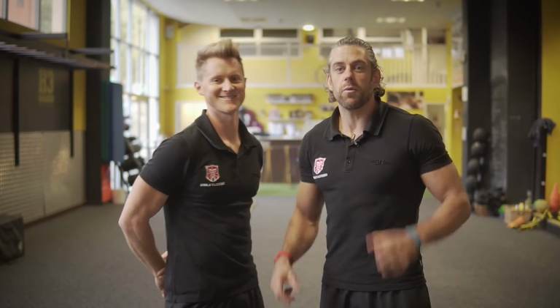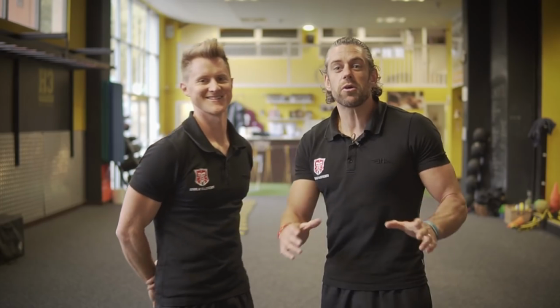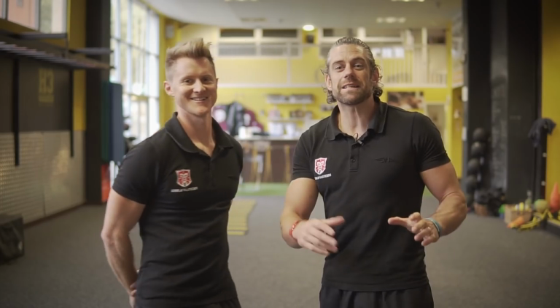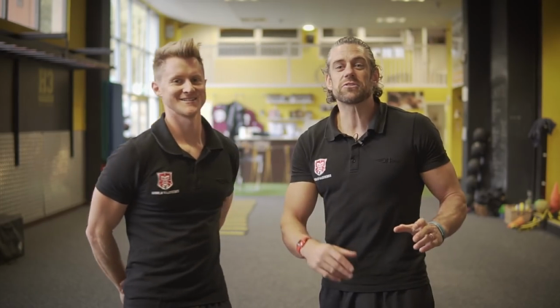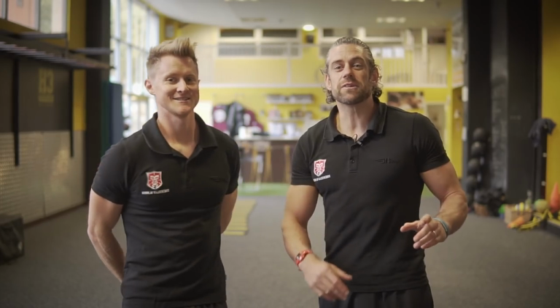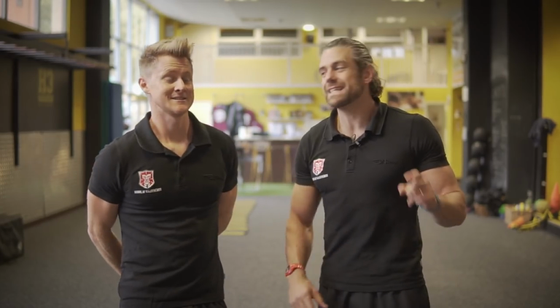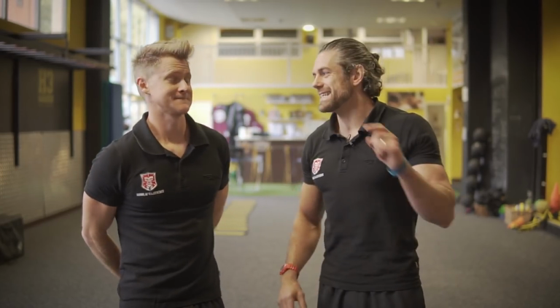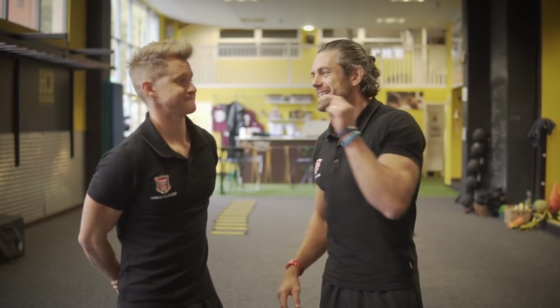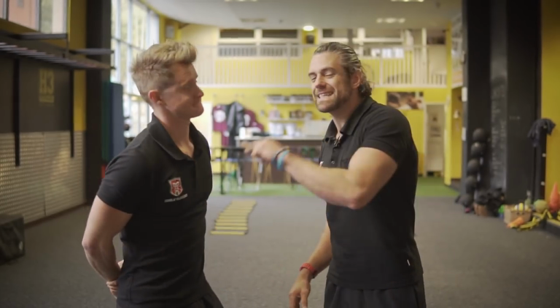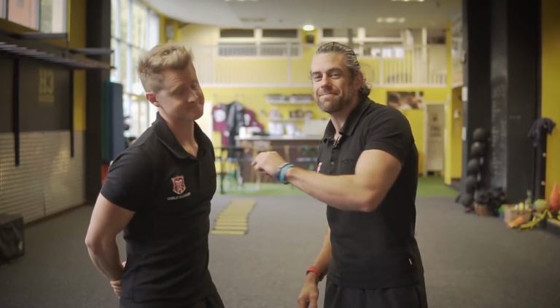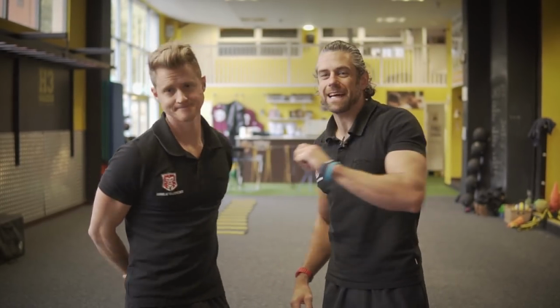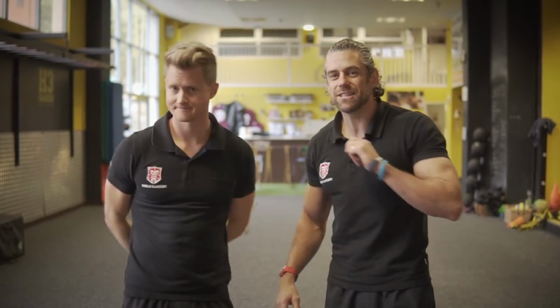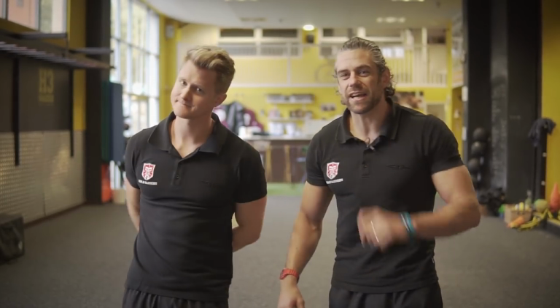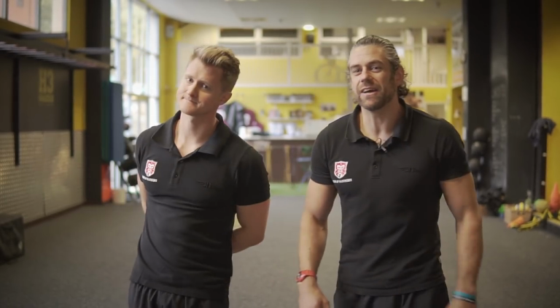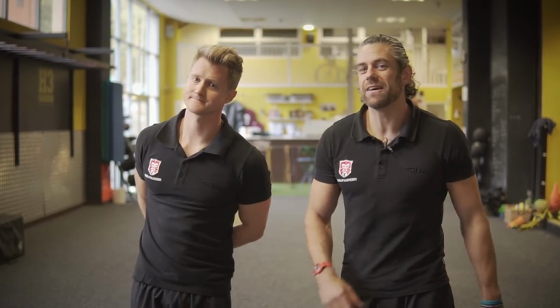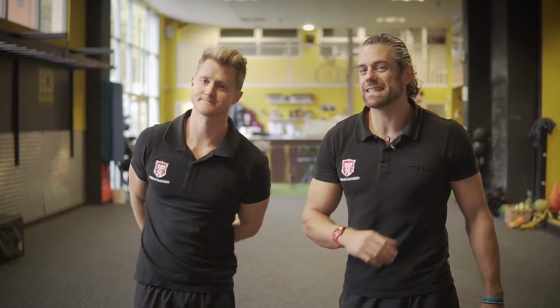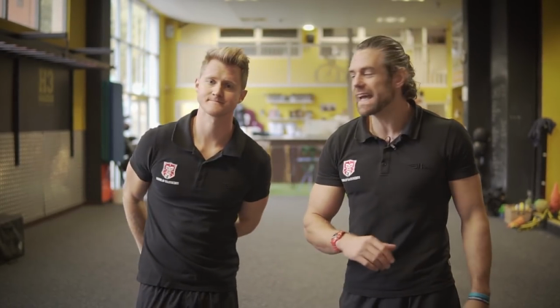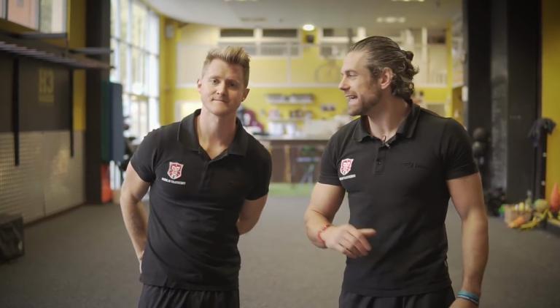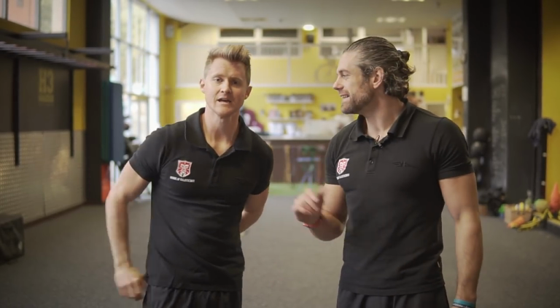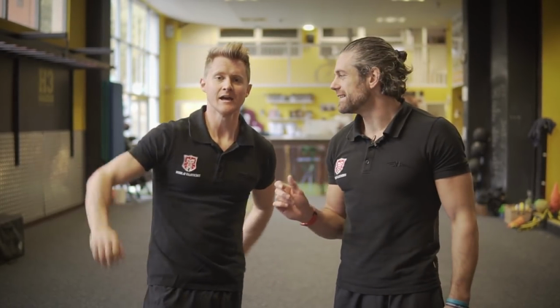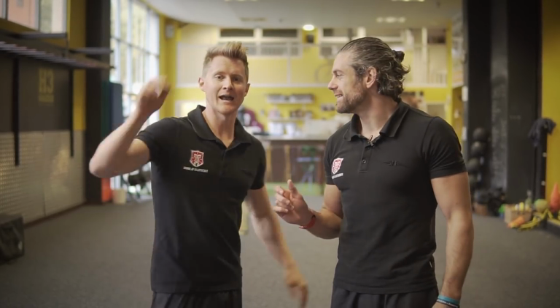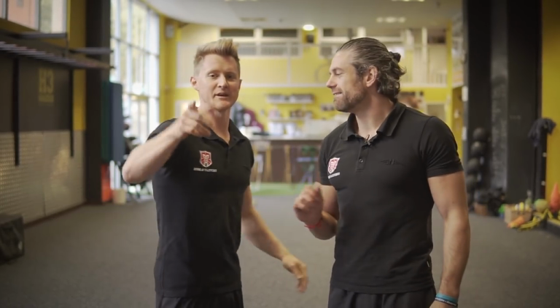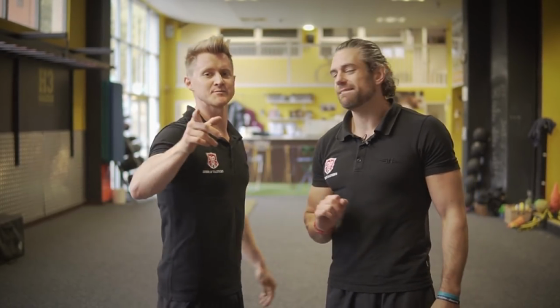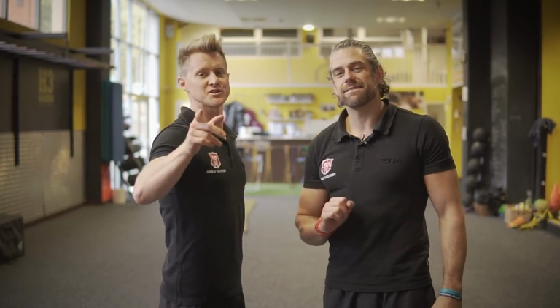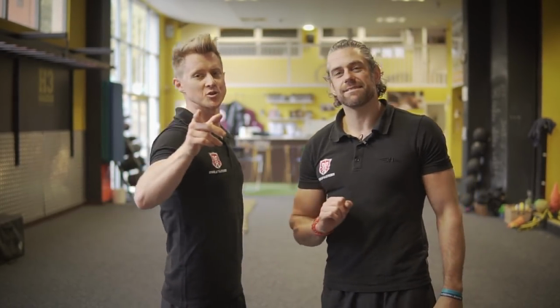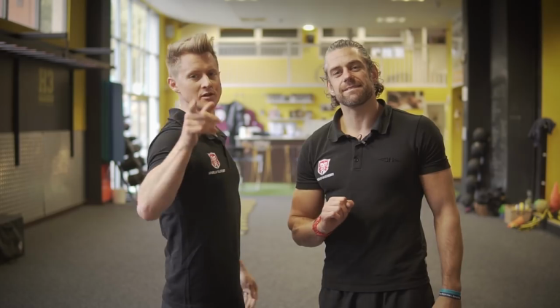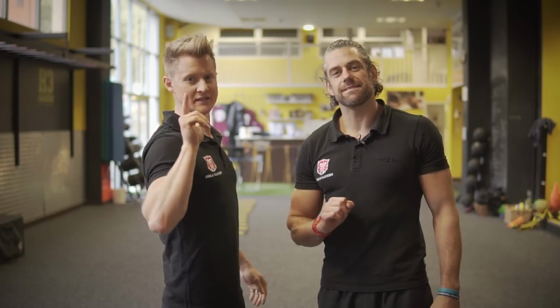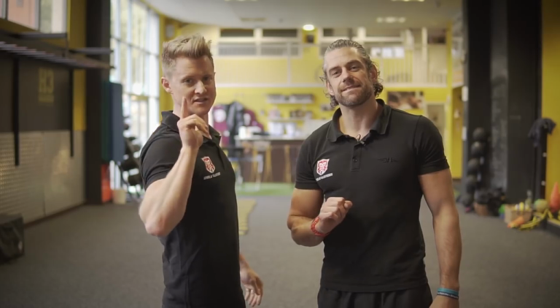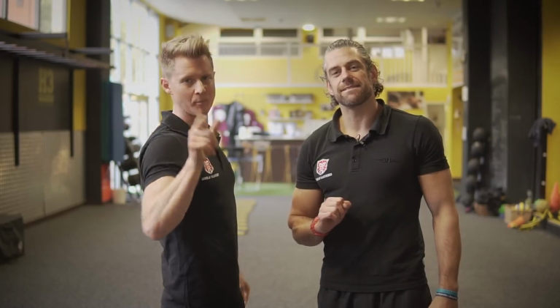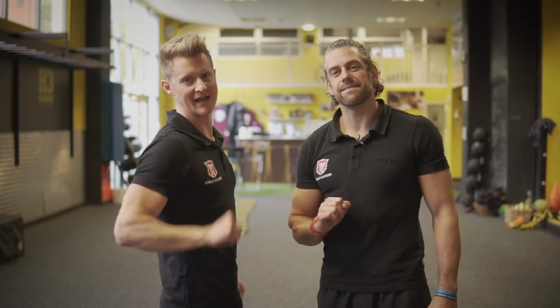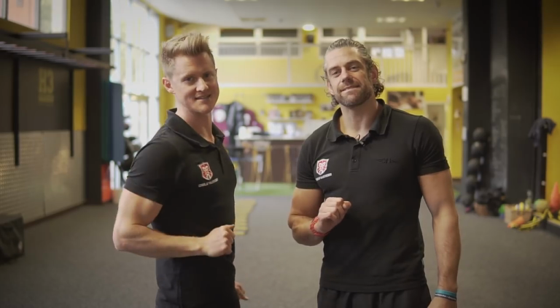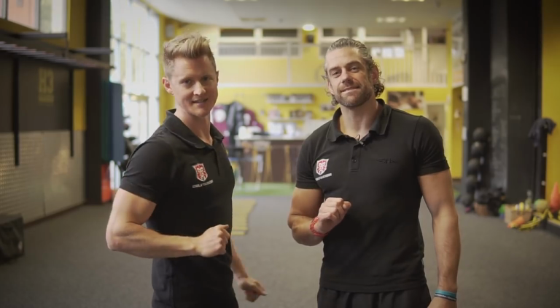Welcome back to the Schoolcast Sense, it's Tim and Jacko, and today — Halloween special — it's a zombie handstand.